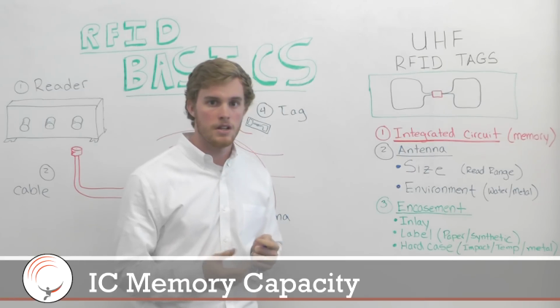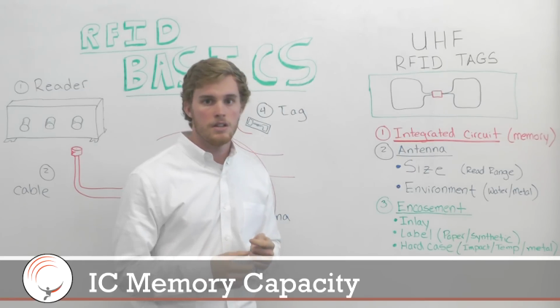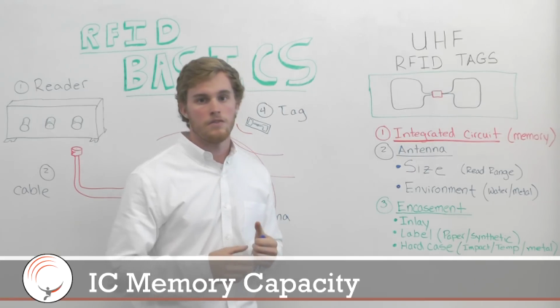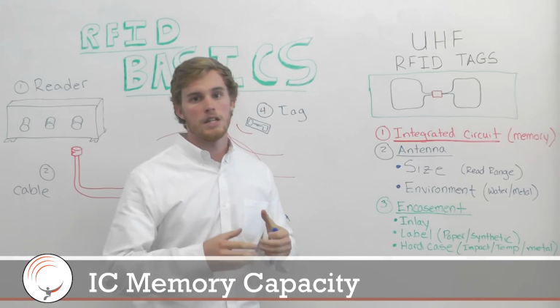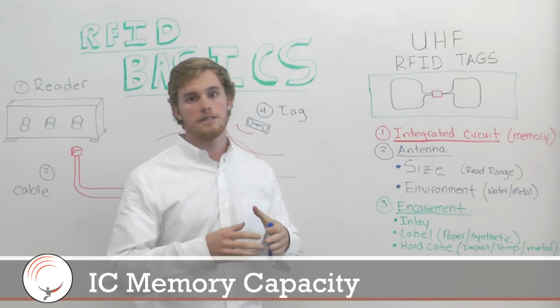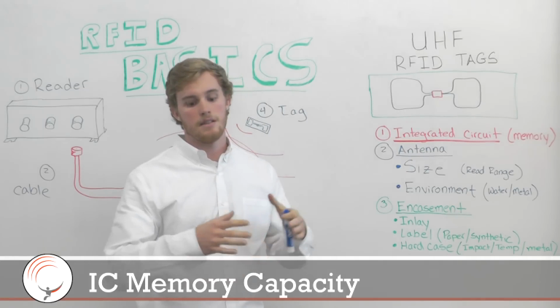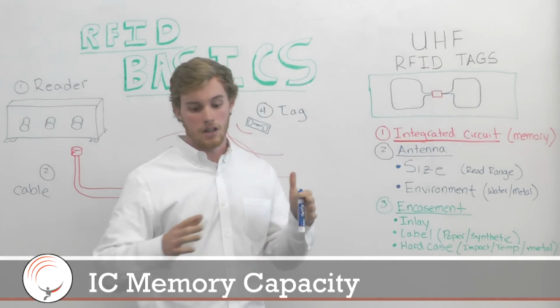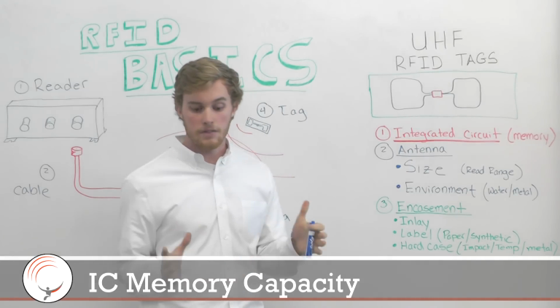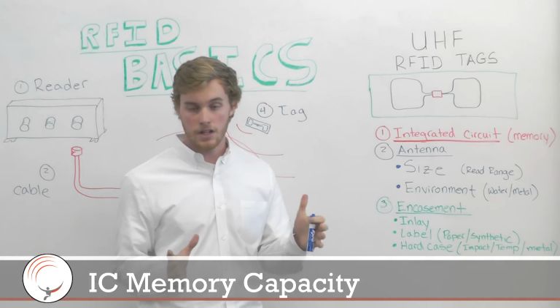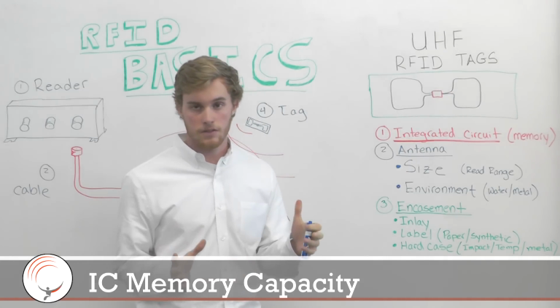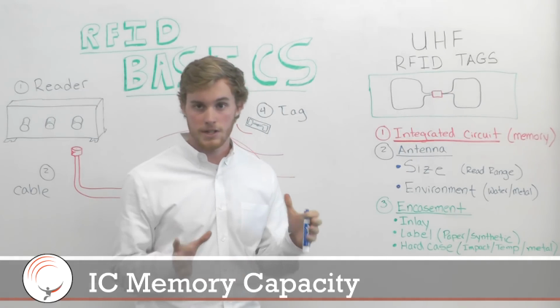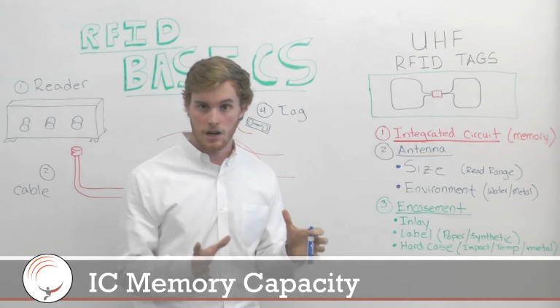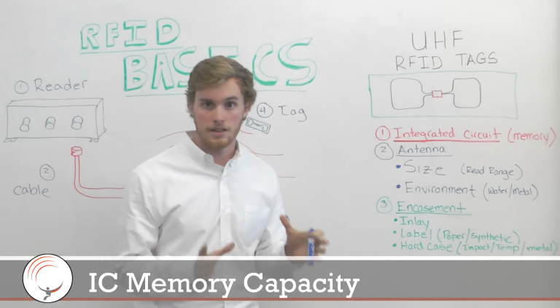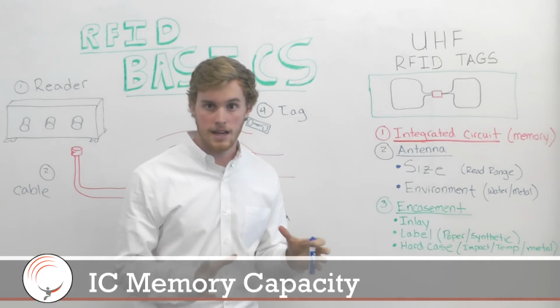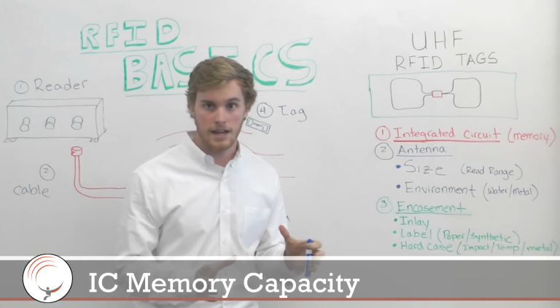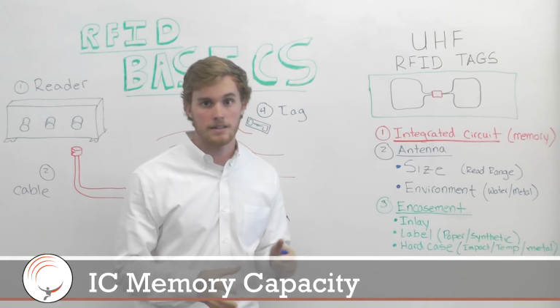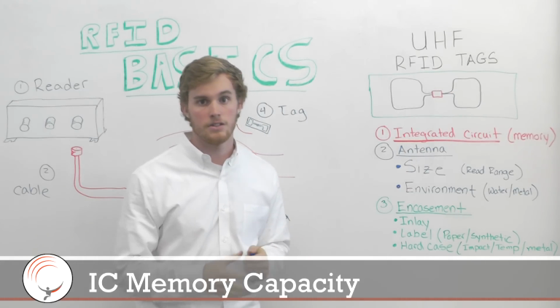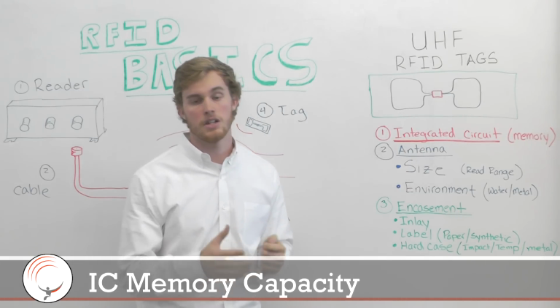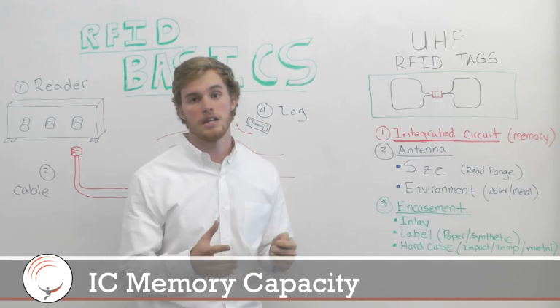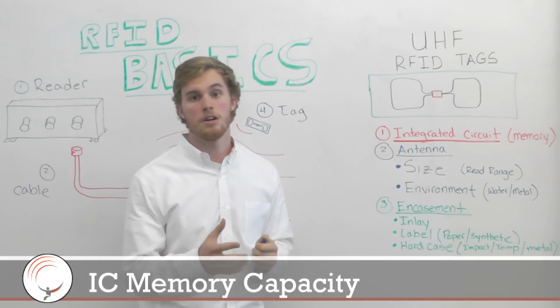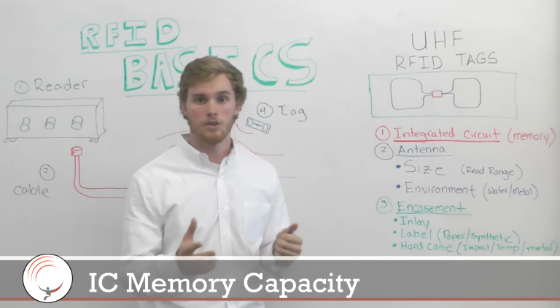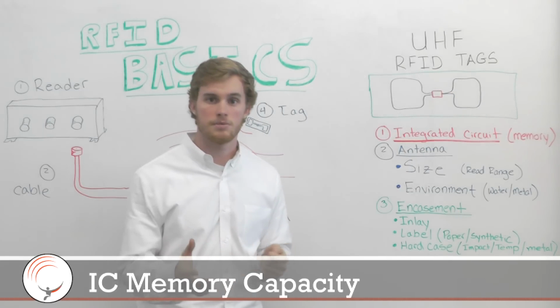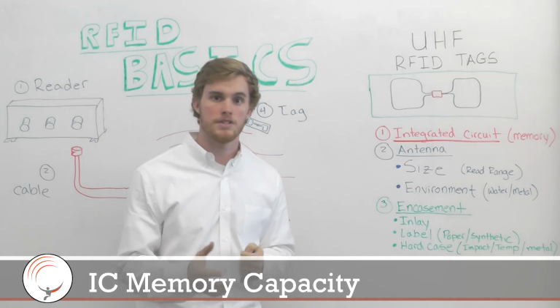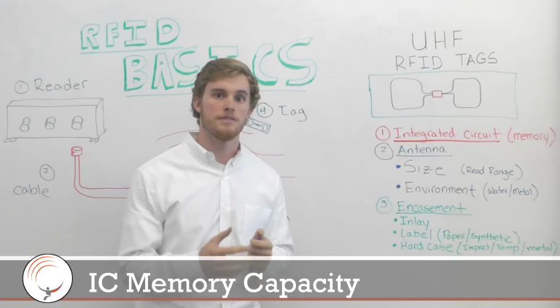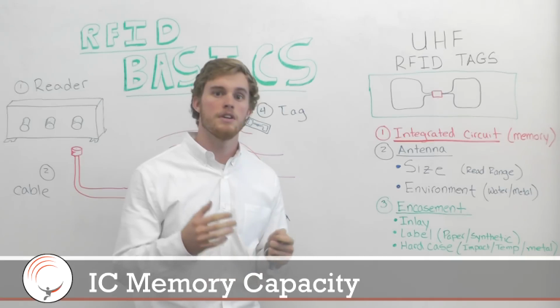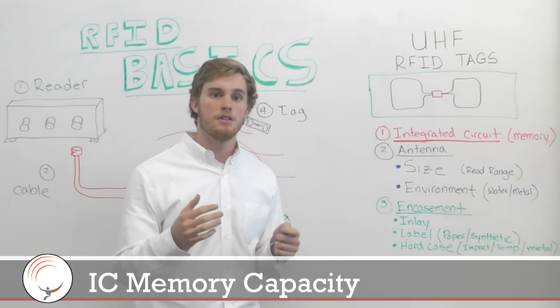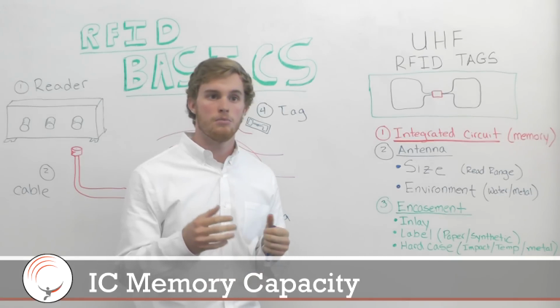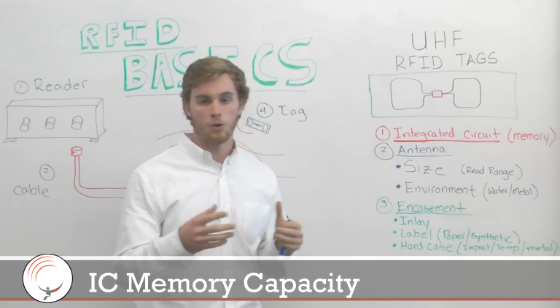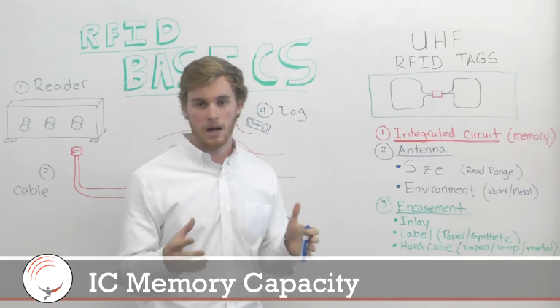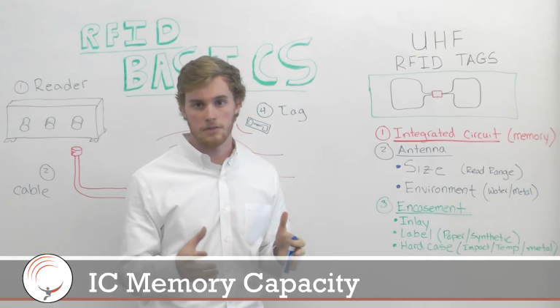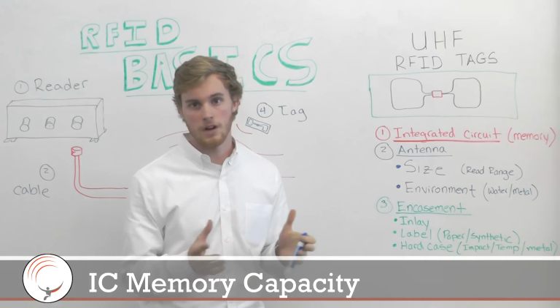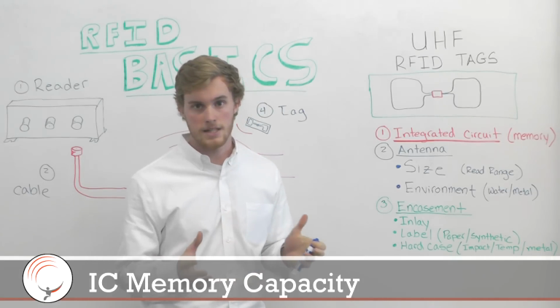If you need to save a lot of unique information on the tag, then you're going to need a more expensive, more powerful IC.